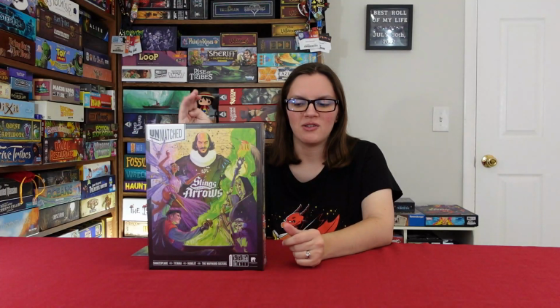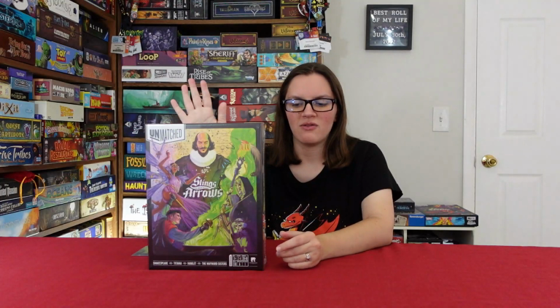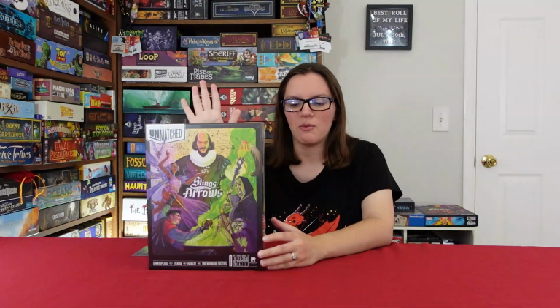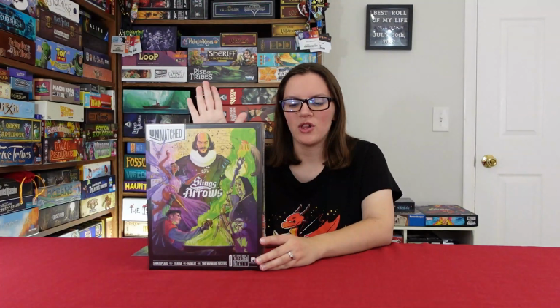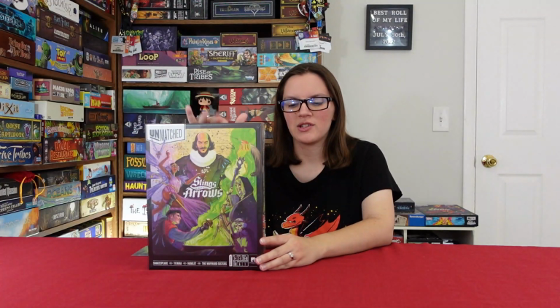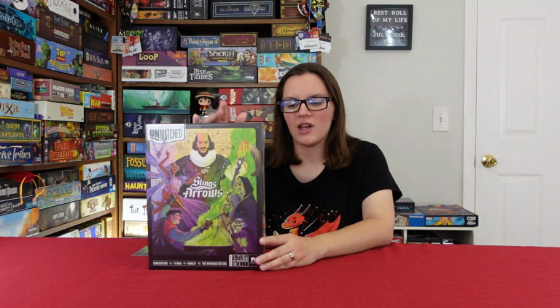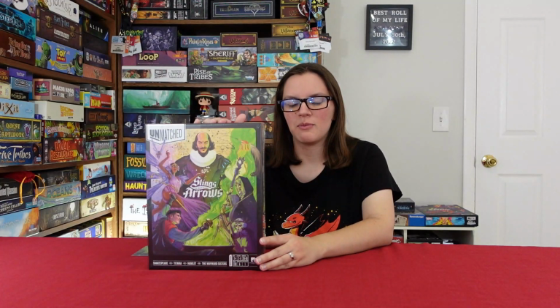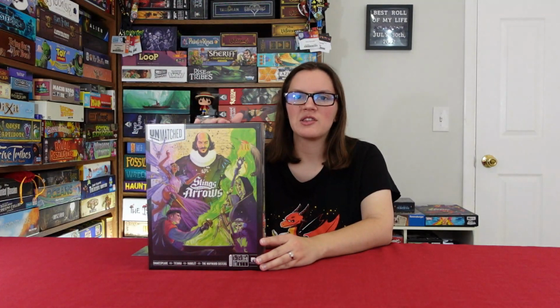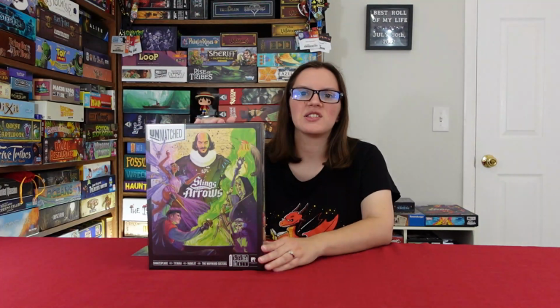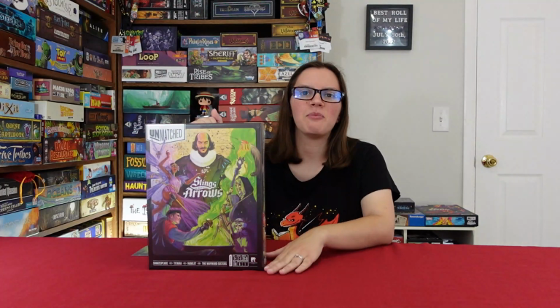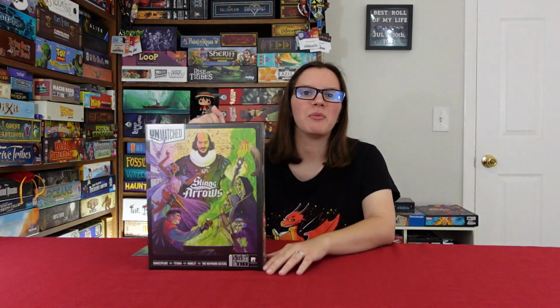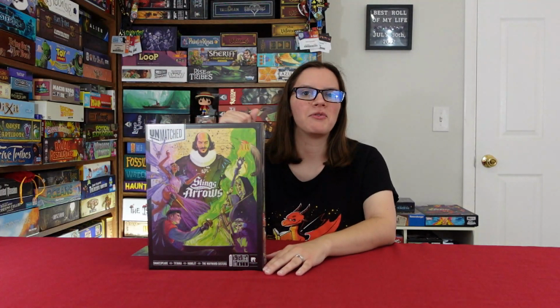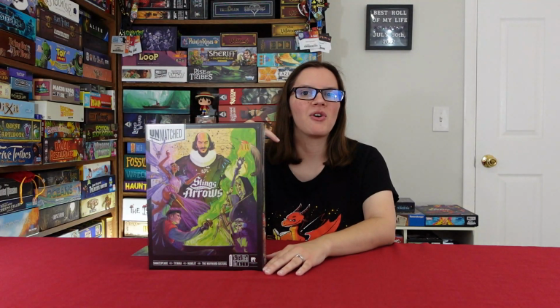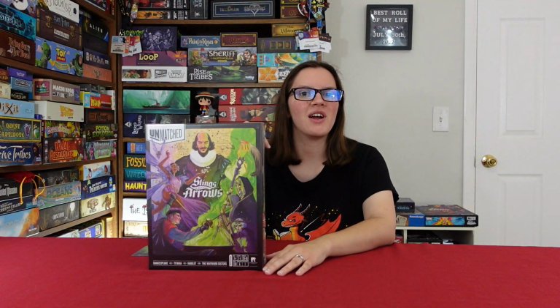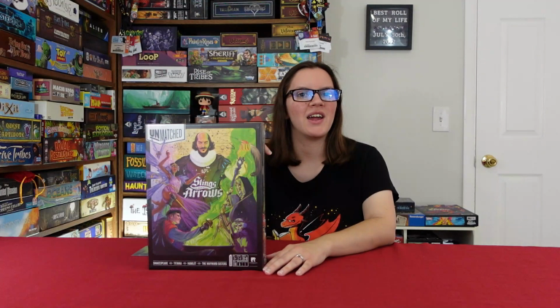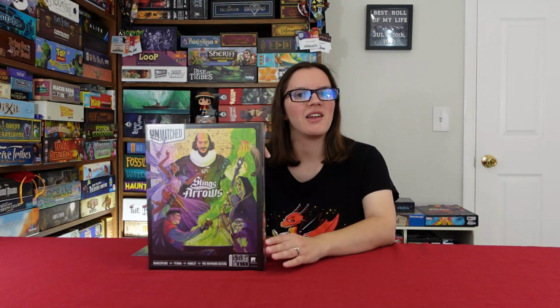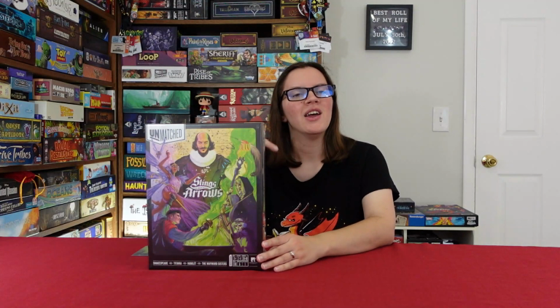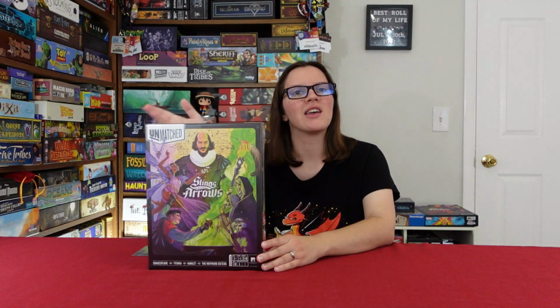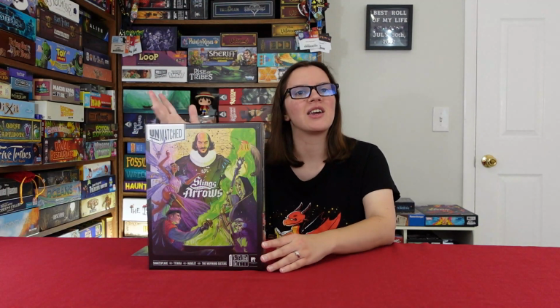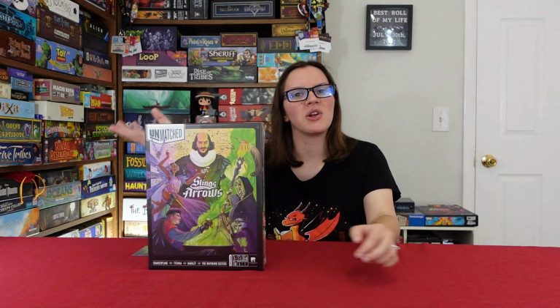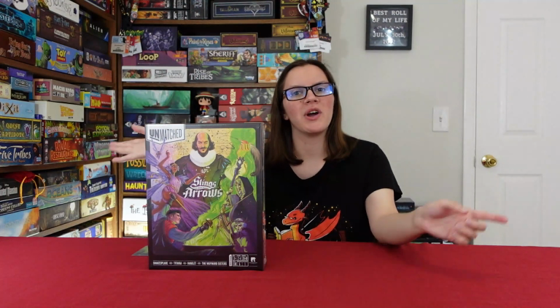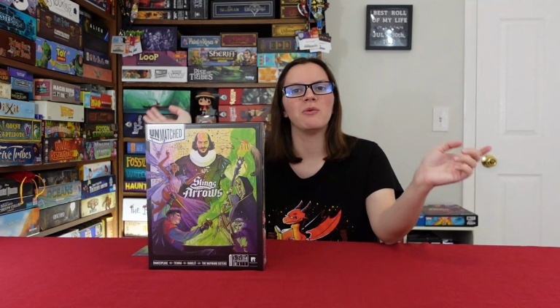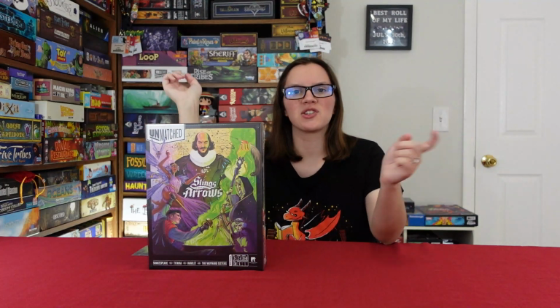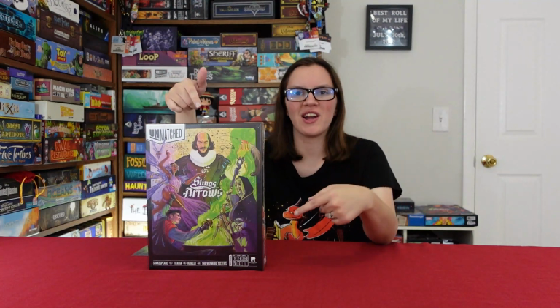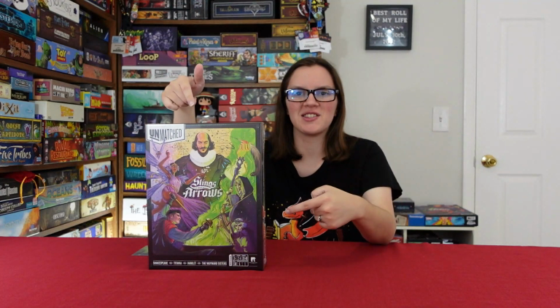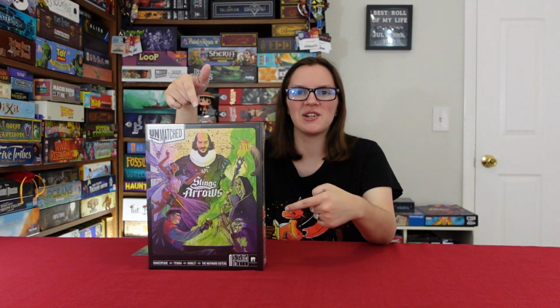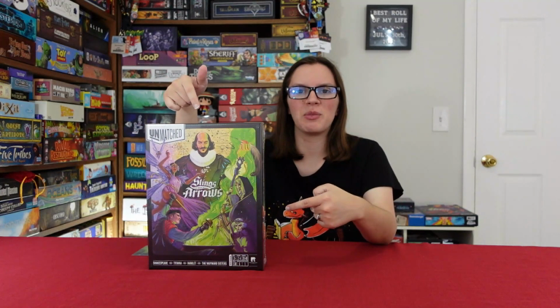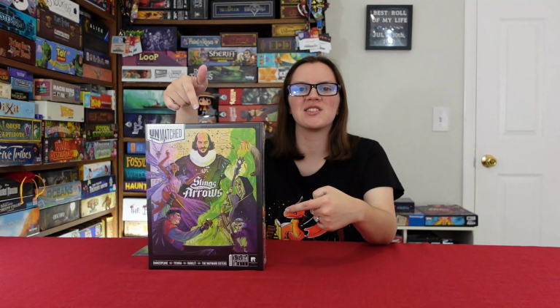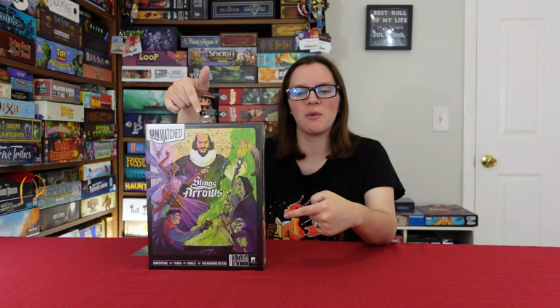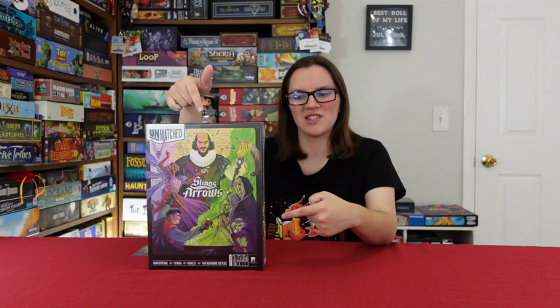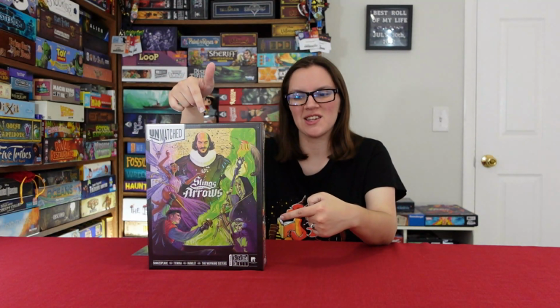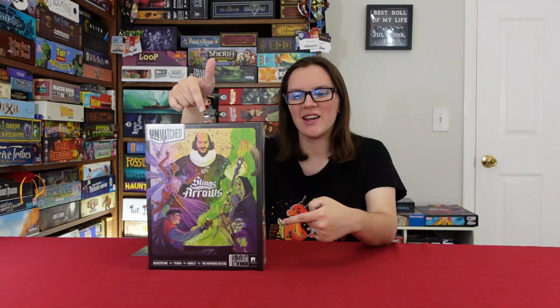I'm really excited about this set, but before I get carried away let's crack this thing open and see what's inside.